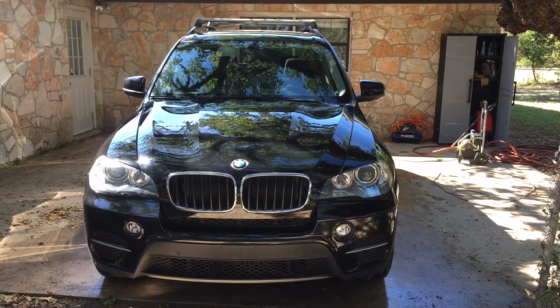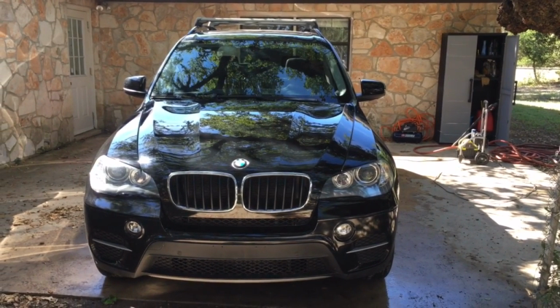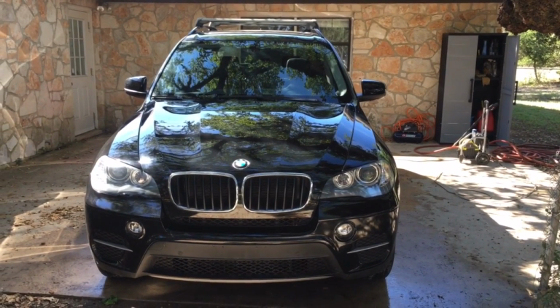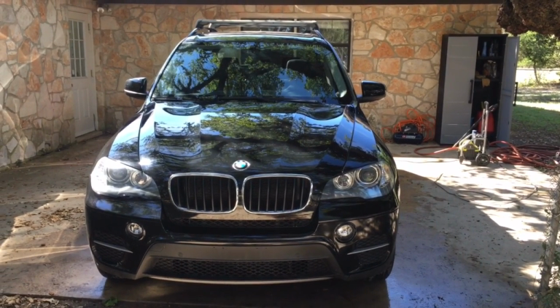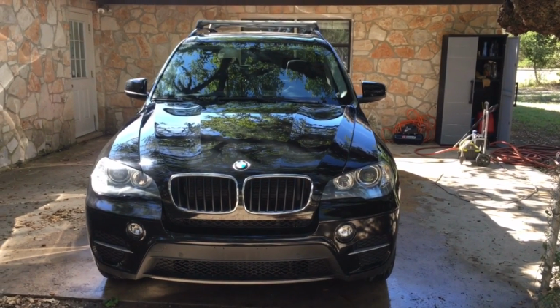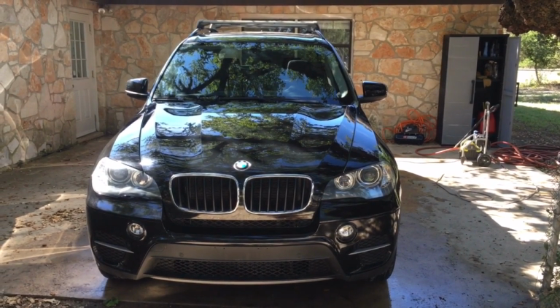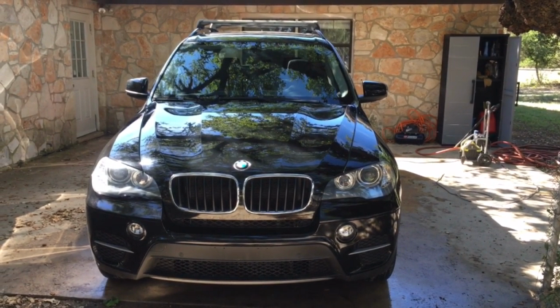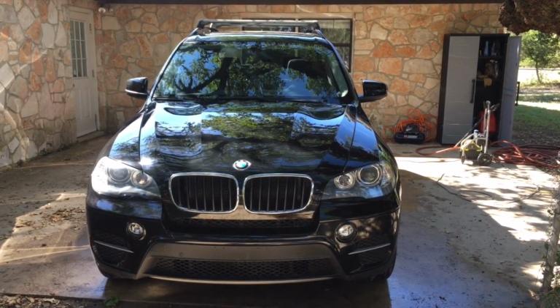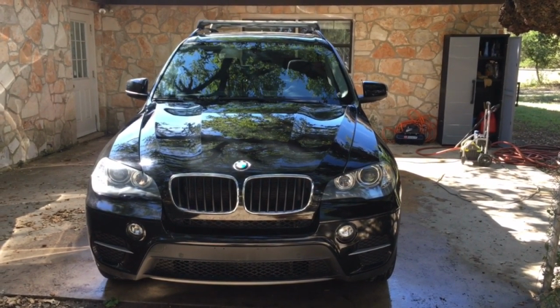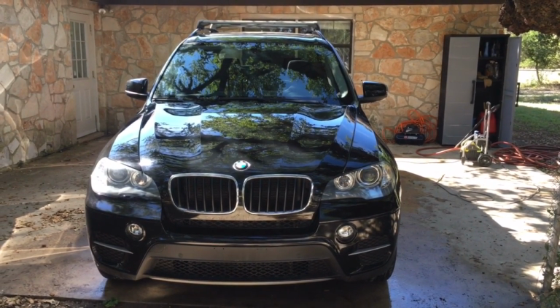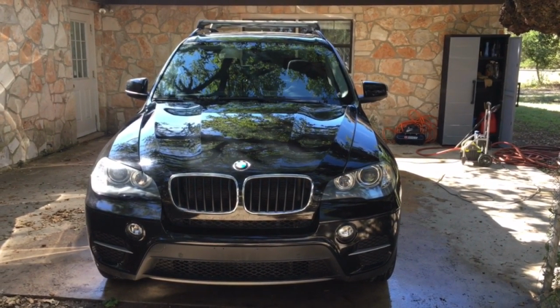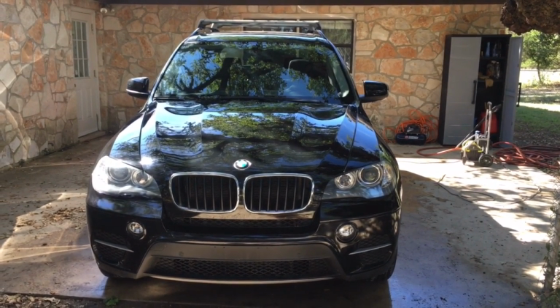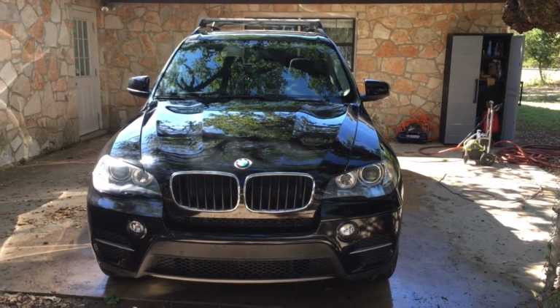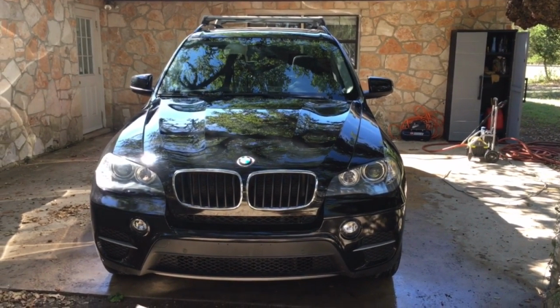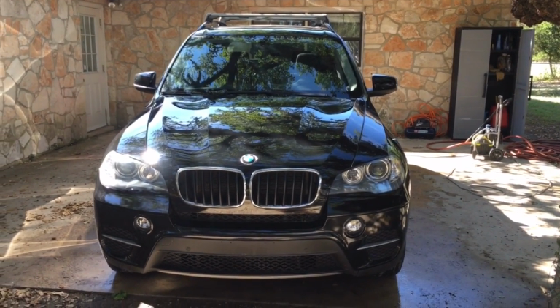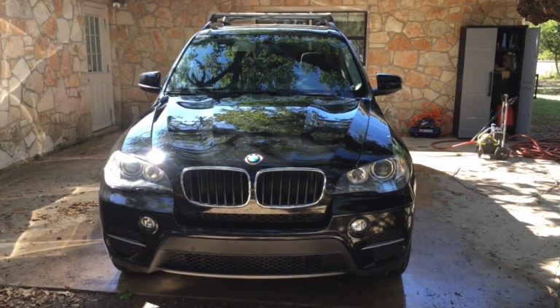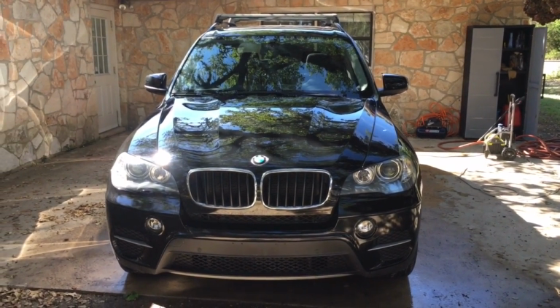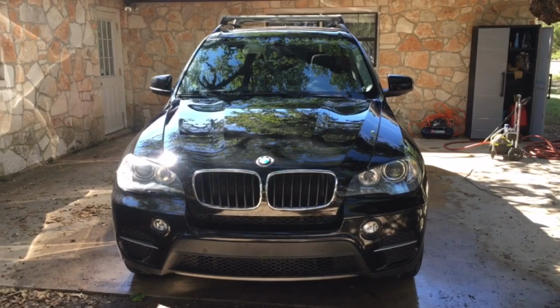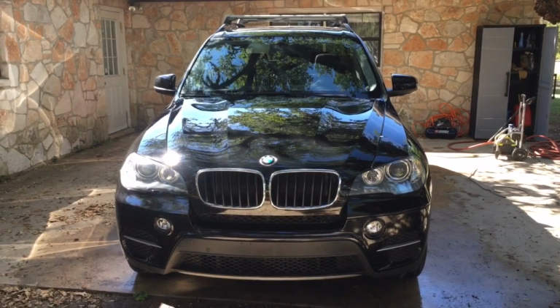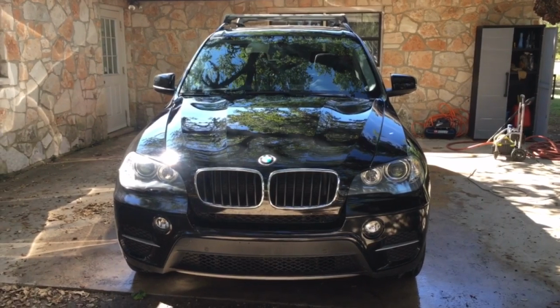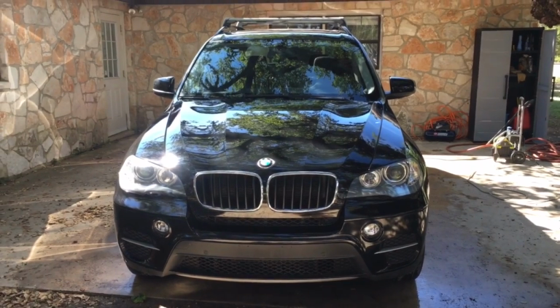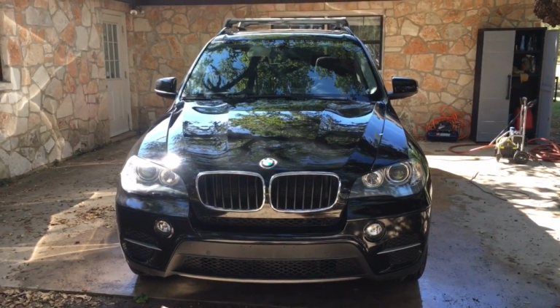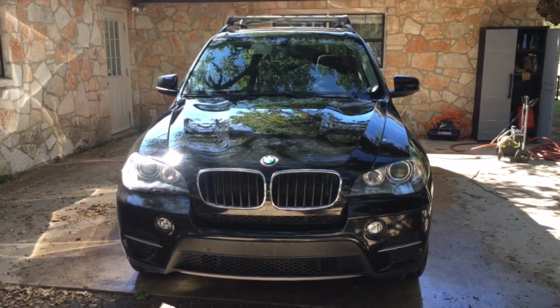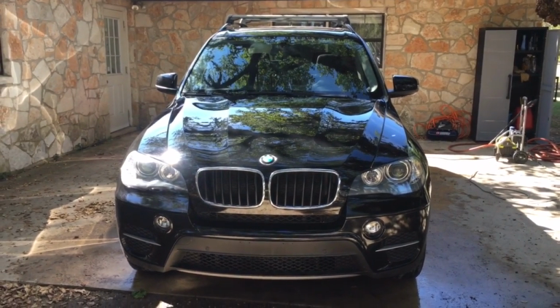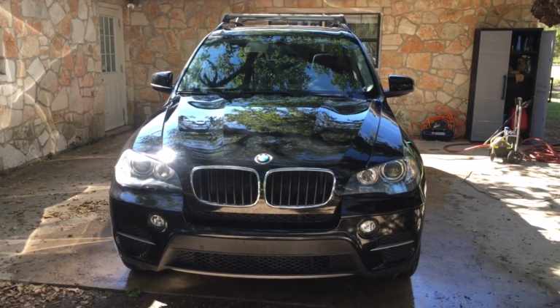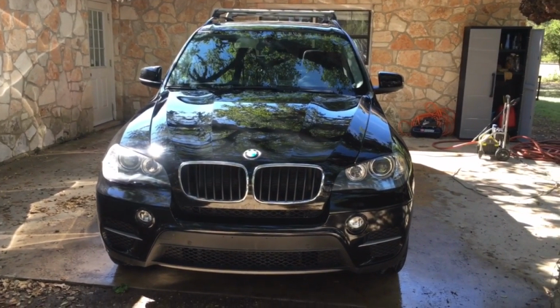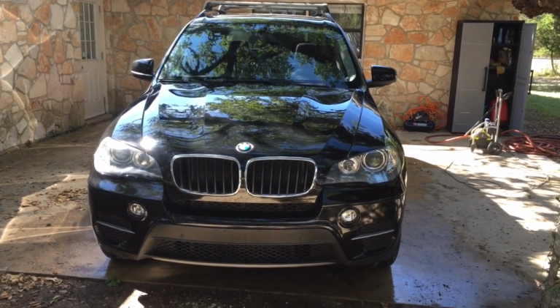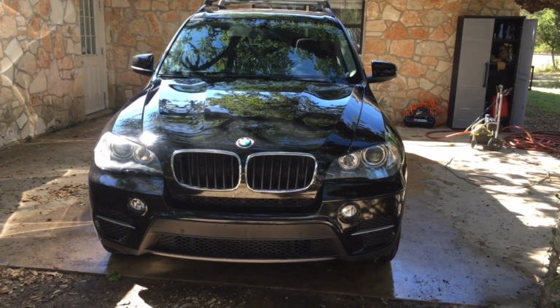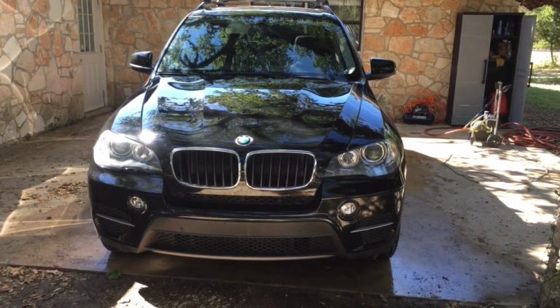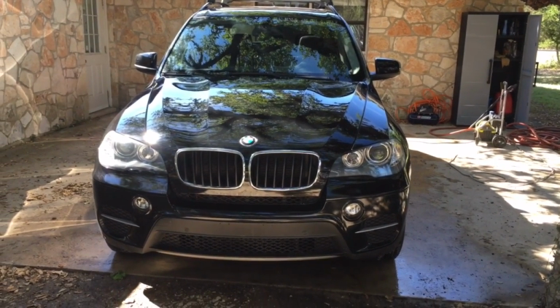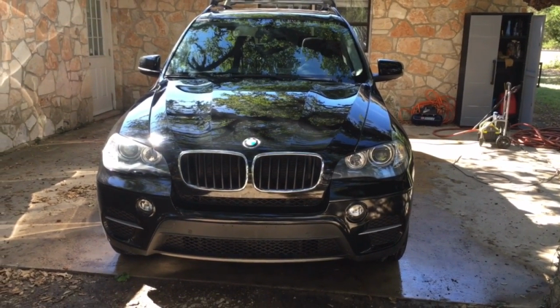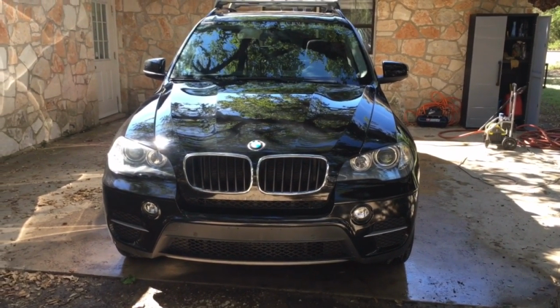Hi folks, welcome to Grenade Motor Cars. Today we got this beautiful 2011 BMW X5.